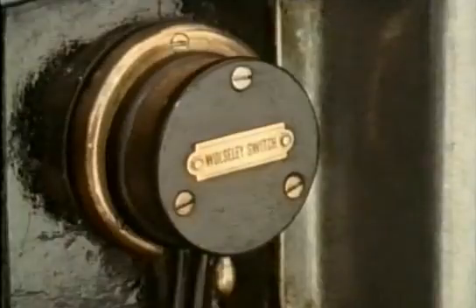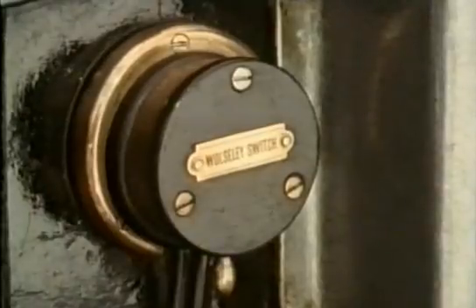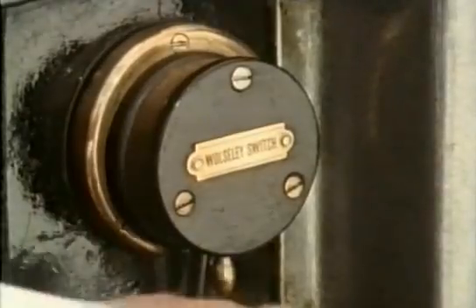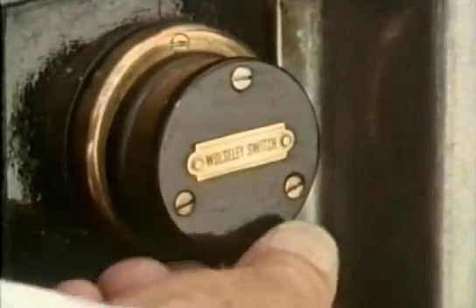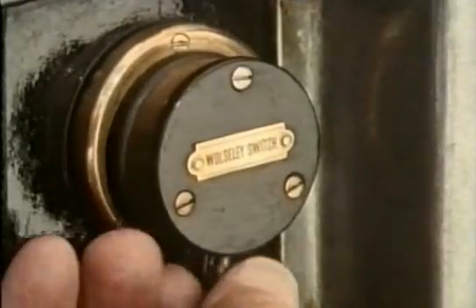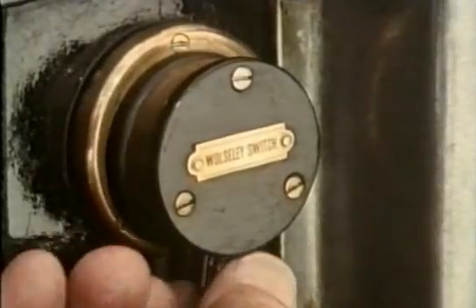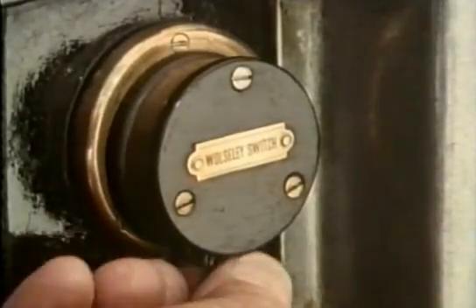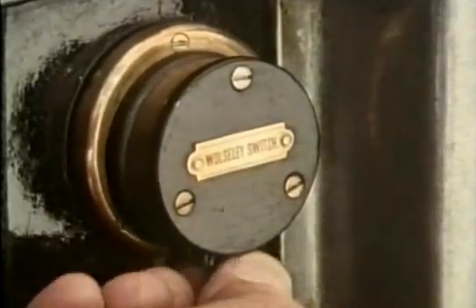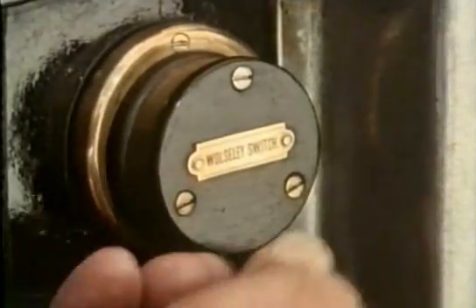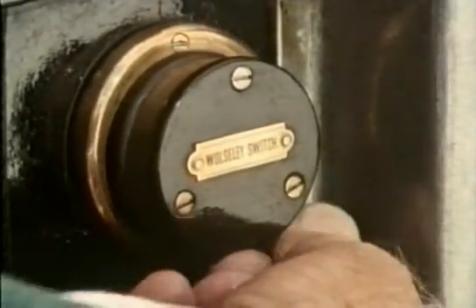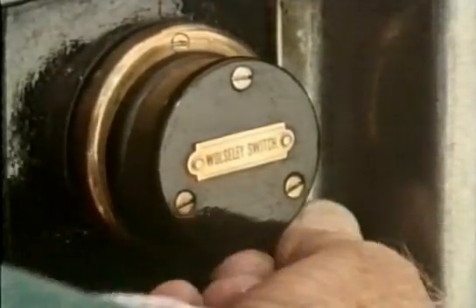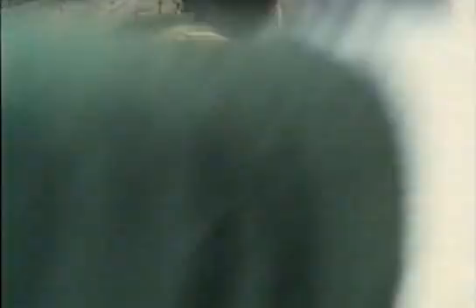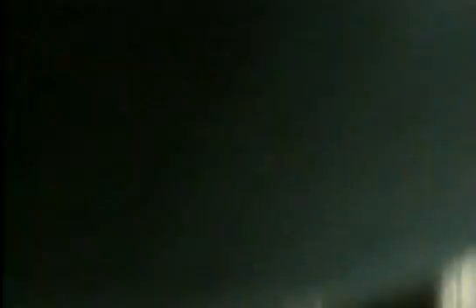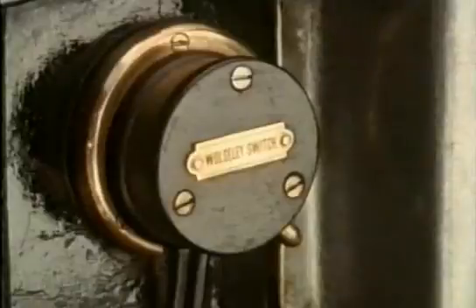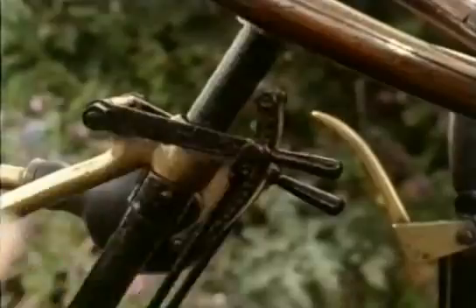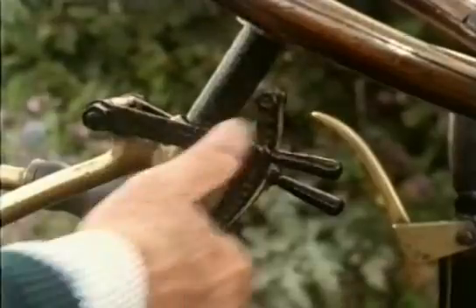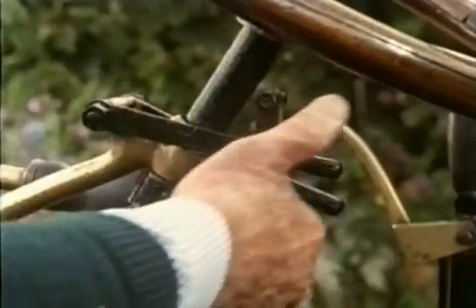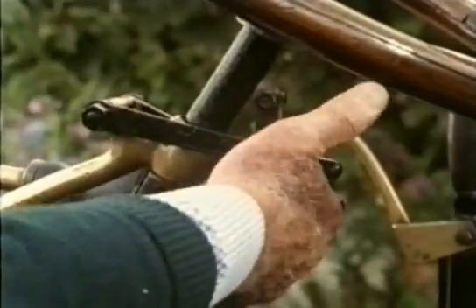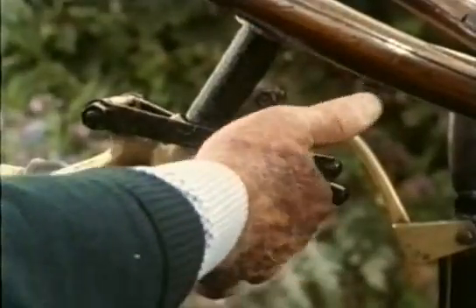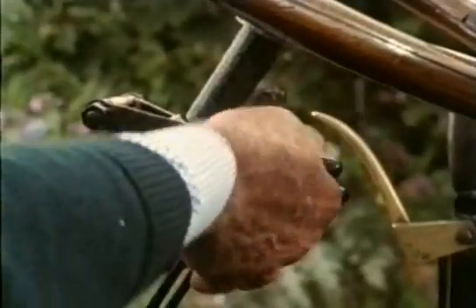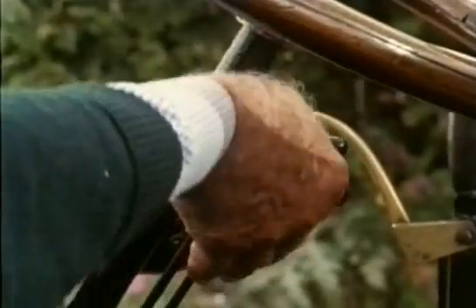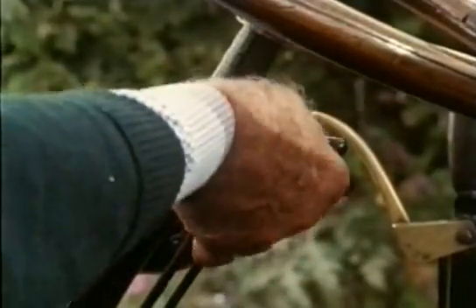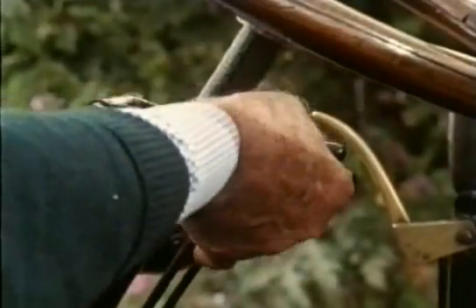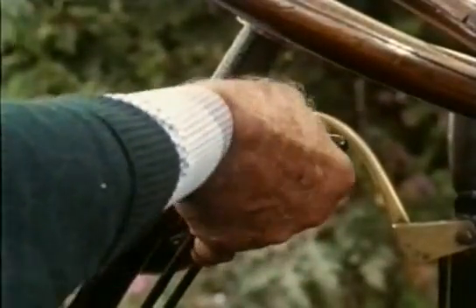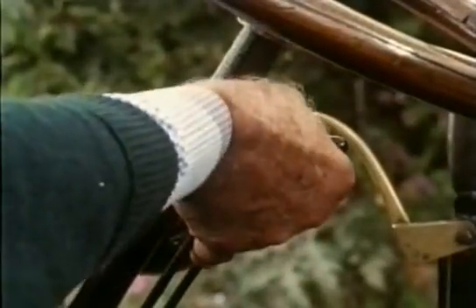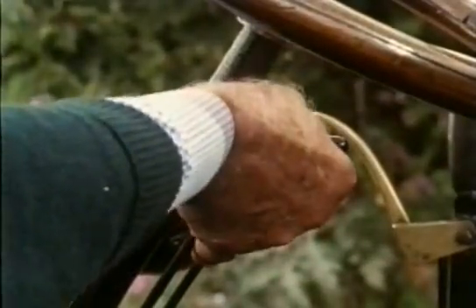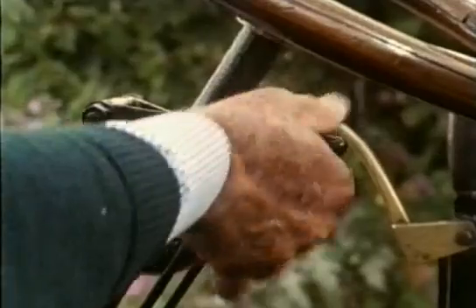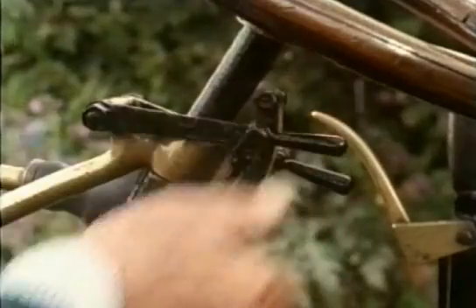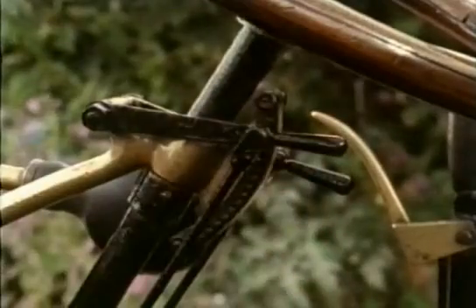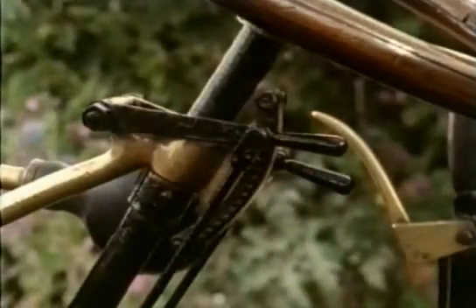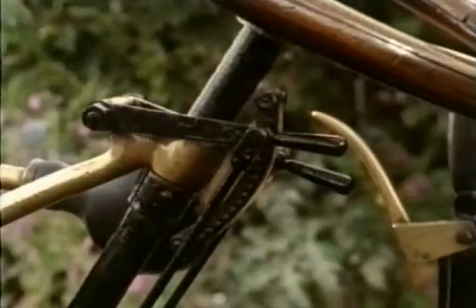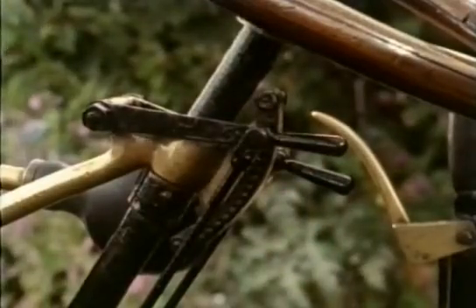Turn on the switch, adjust the throttle and ignition controls.